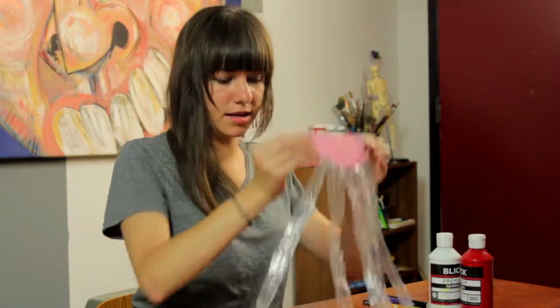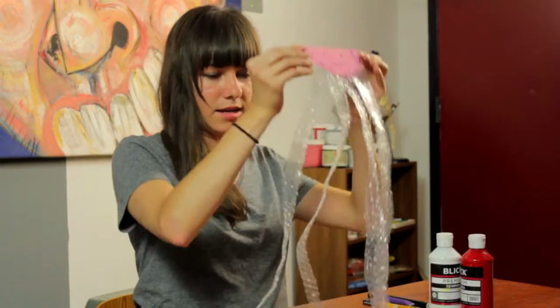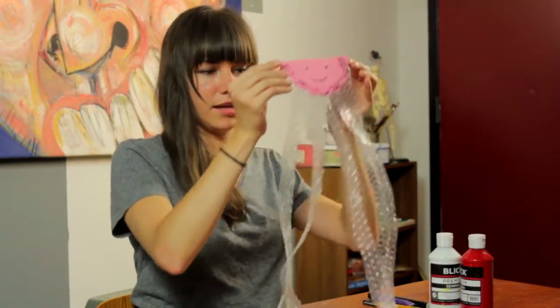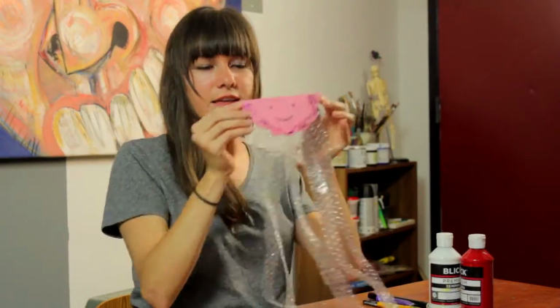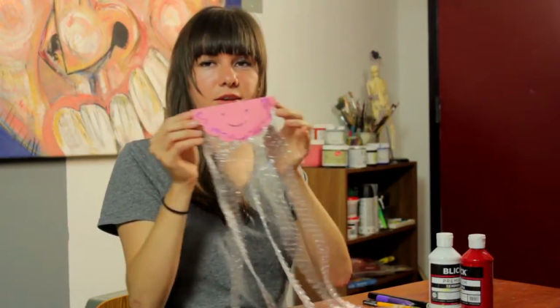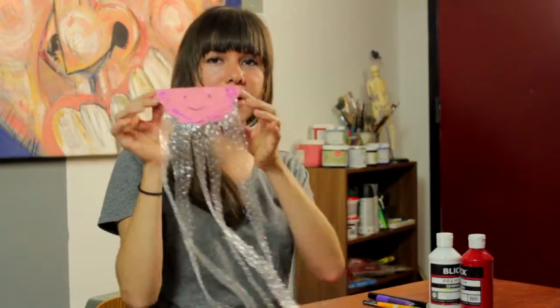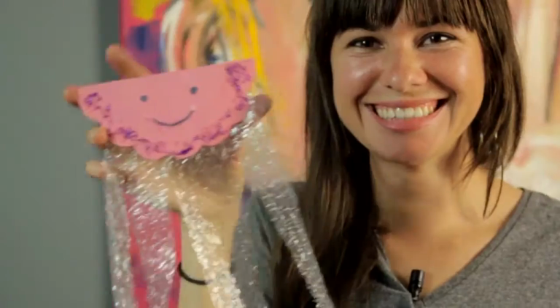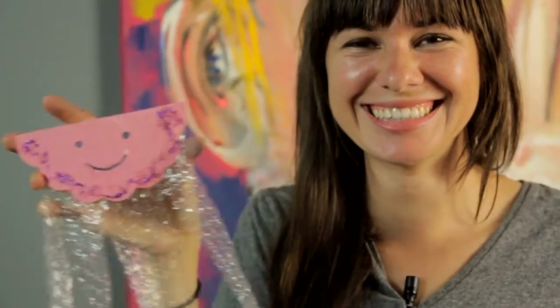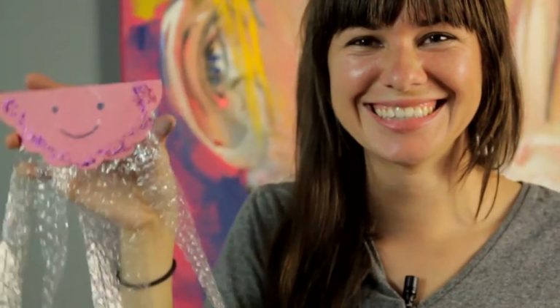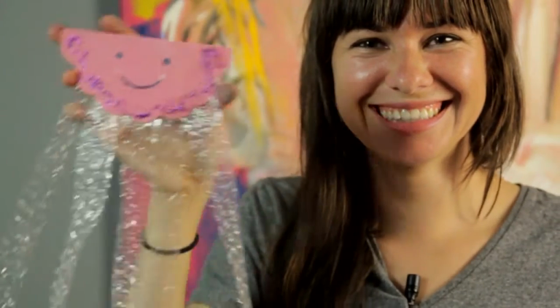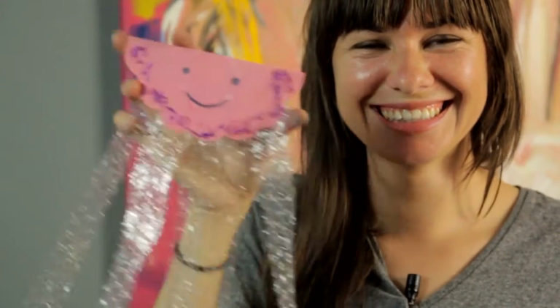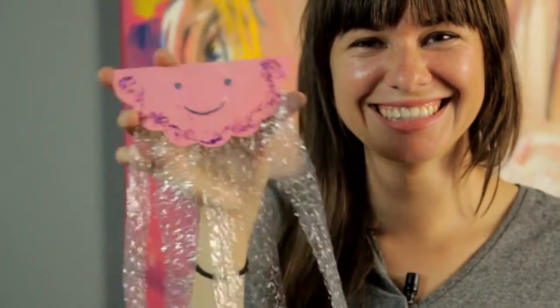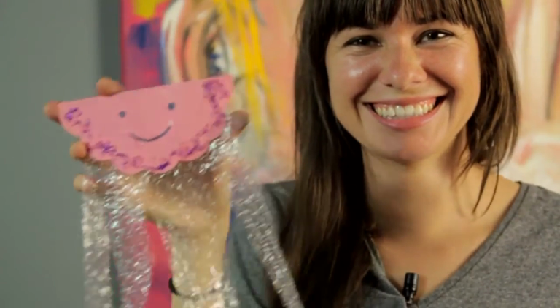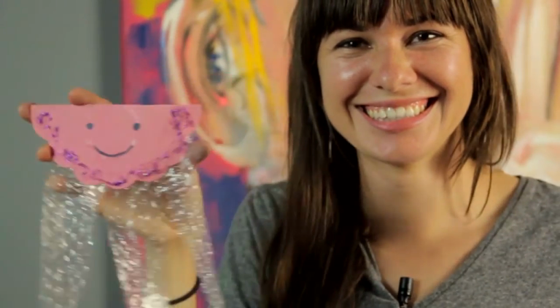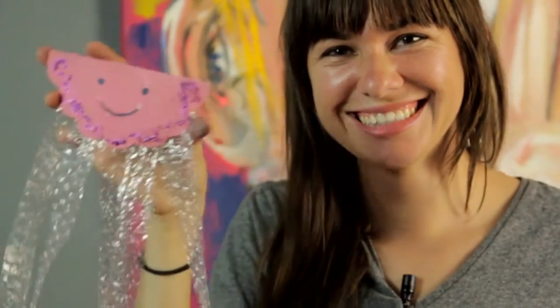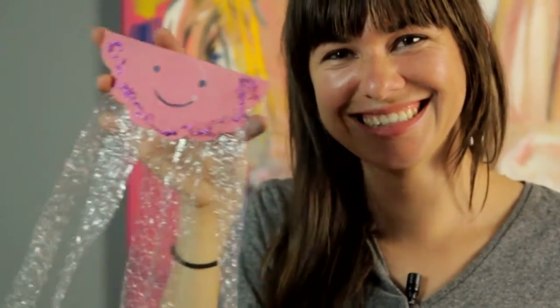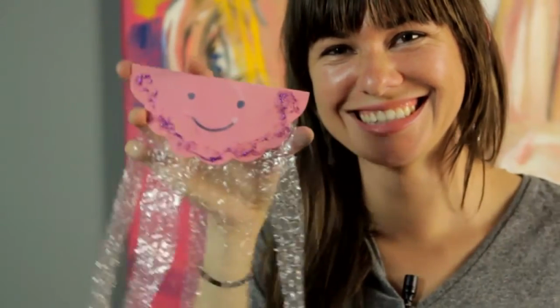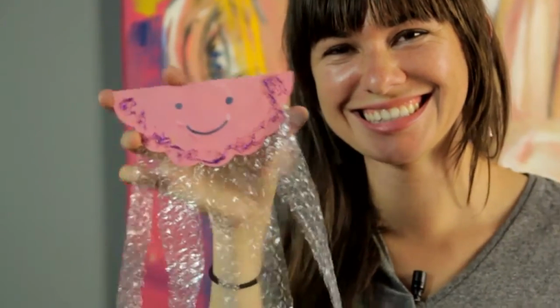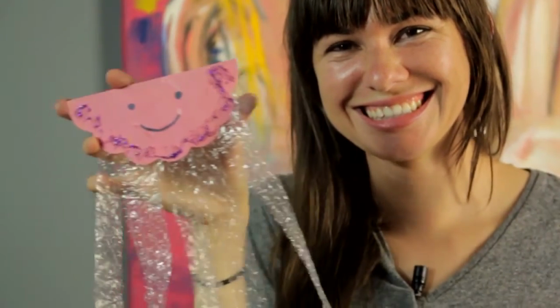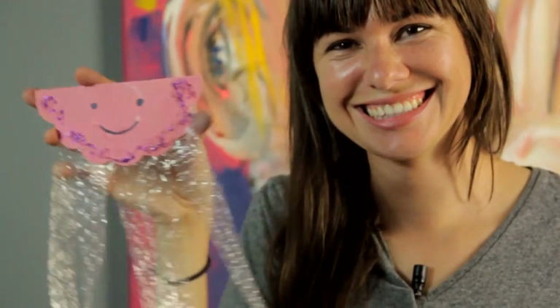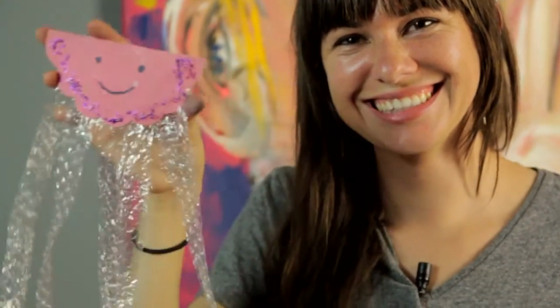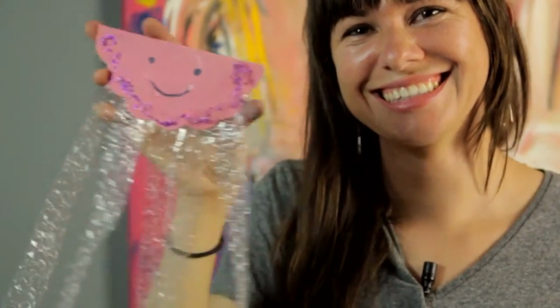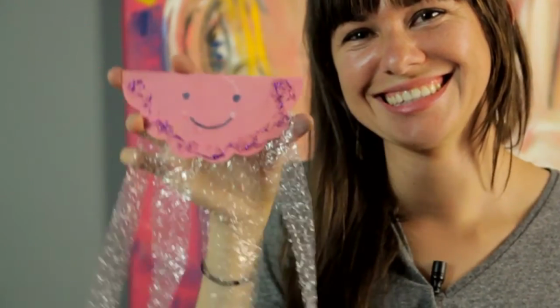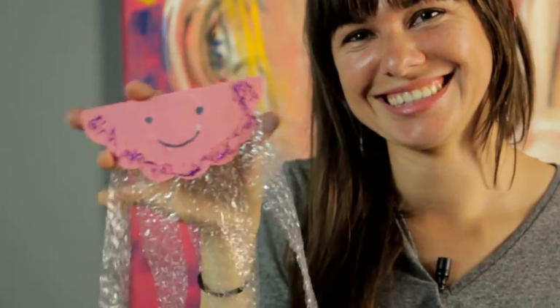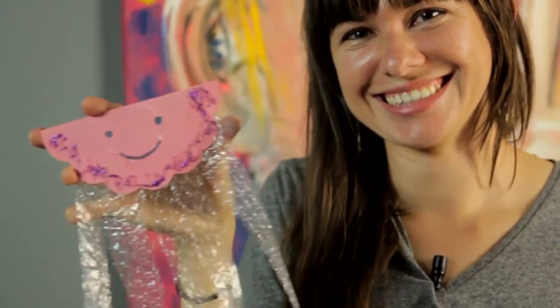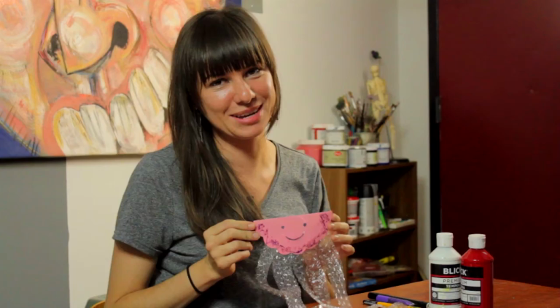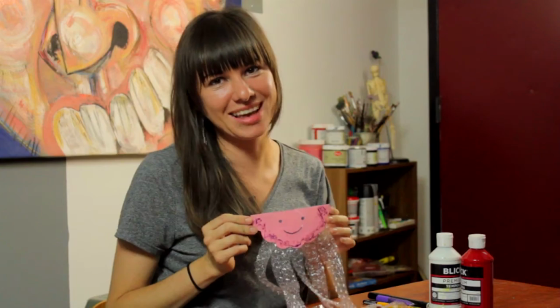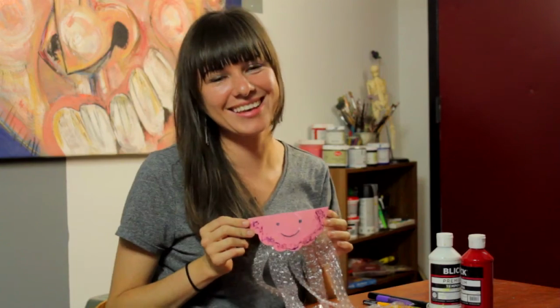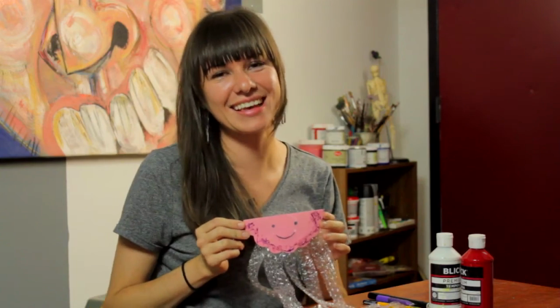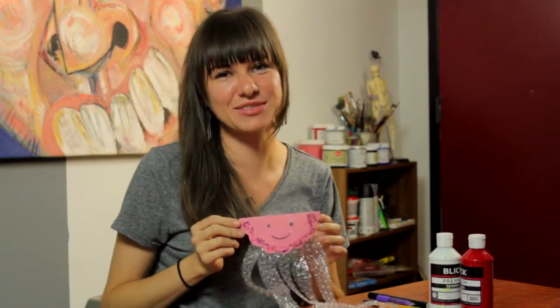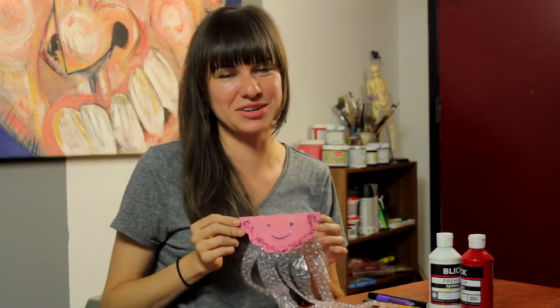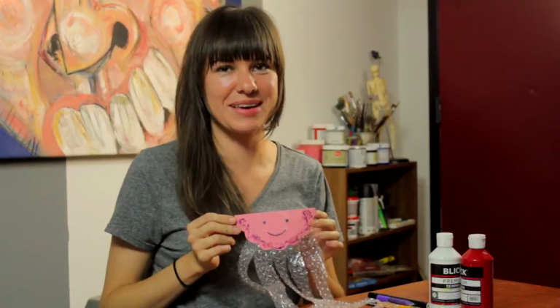And there you have it — a jellyfish art project for your preschool-aged kids. I'm Sam Kelly, thanks for joining me.